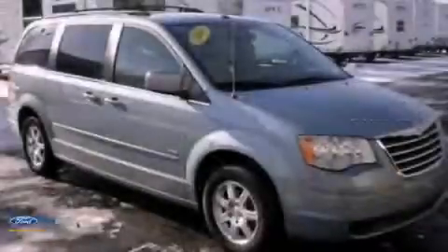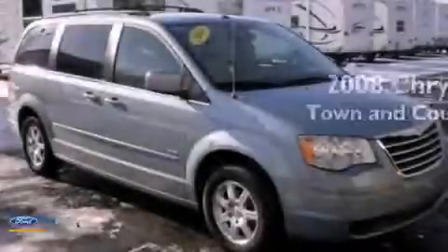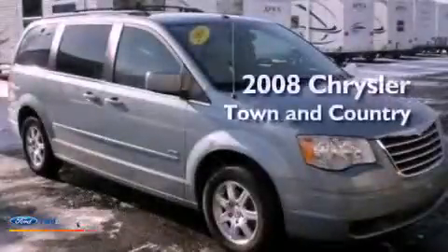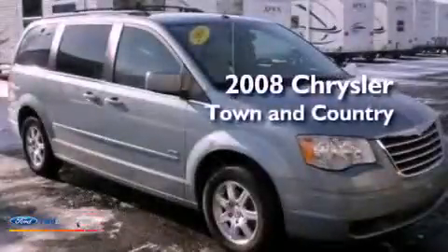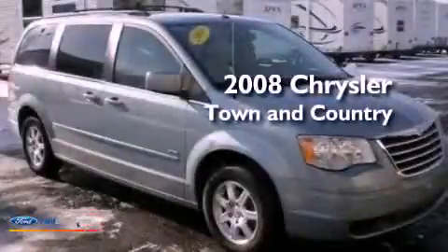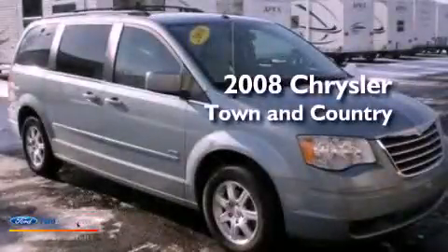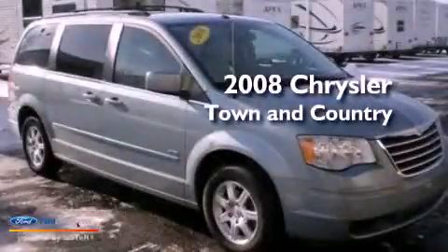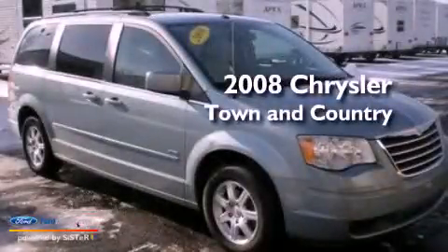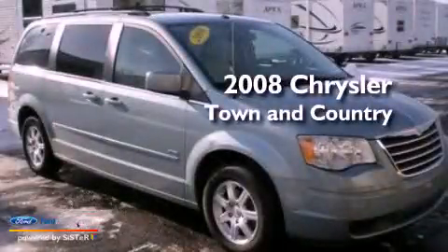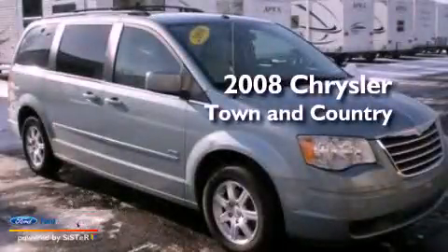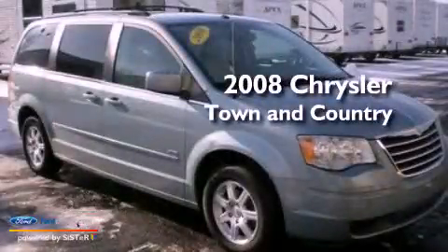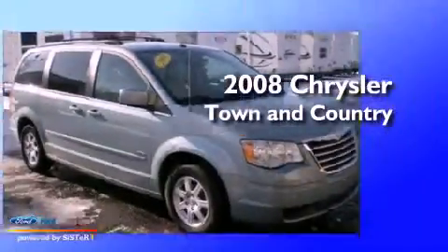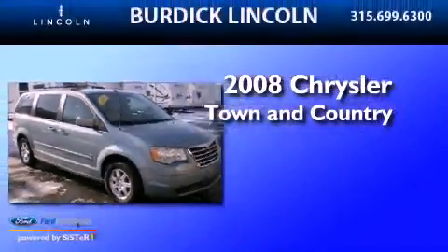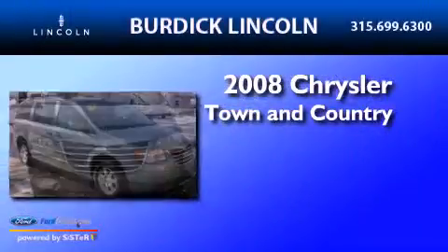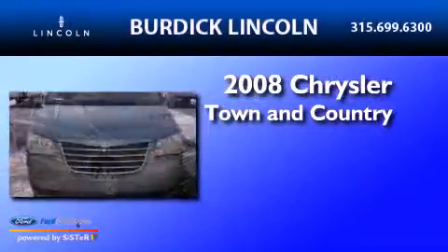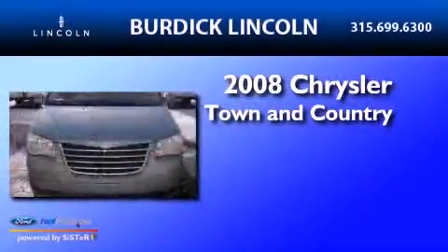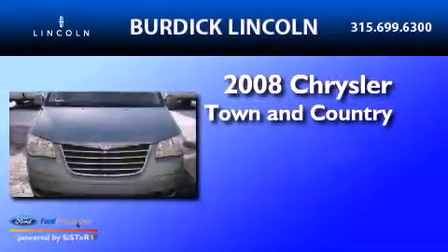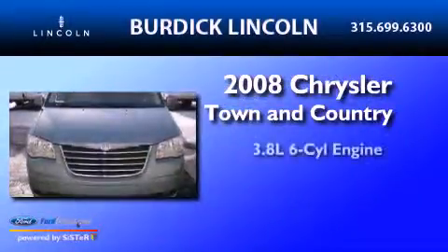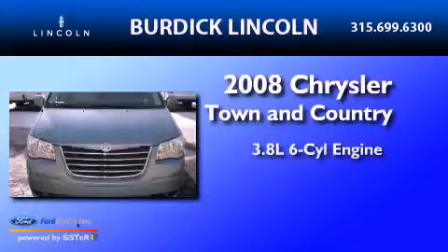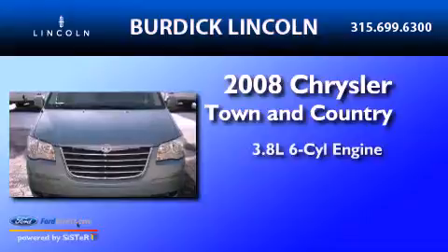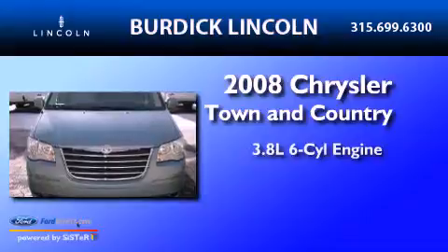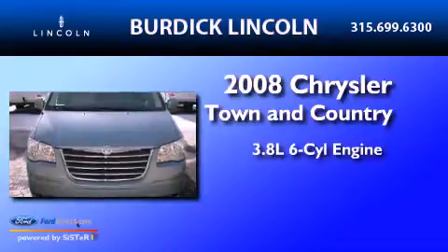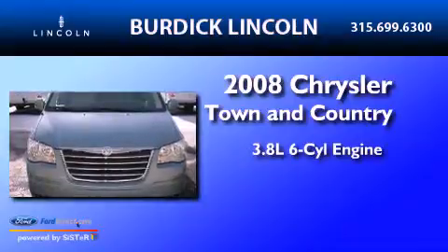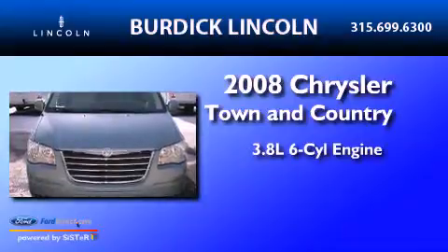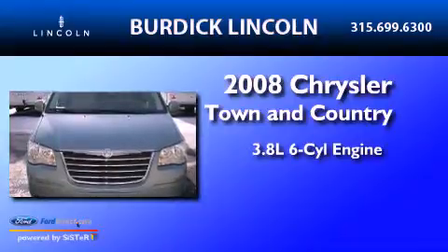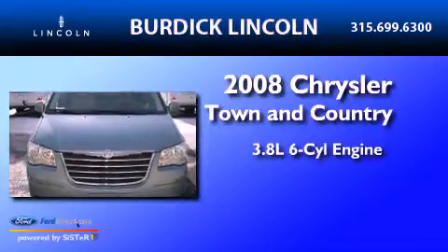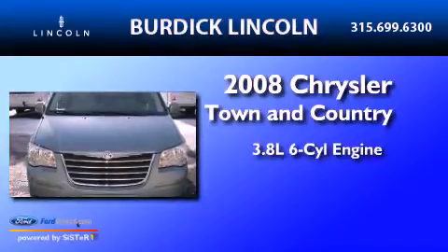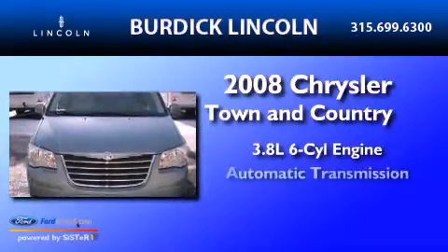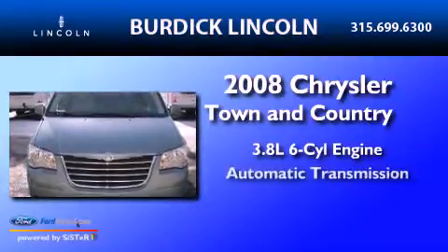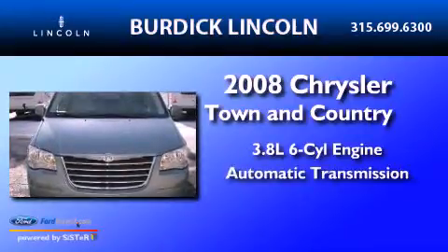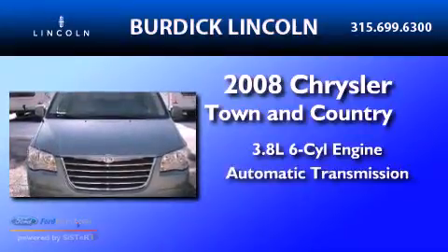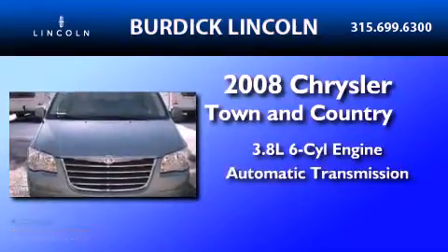This is a 2008 Chrysler Town & Country. It has a 3.8-liter six-cylinder engine and an automatic transmission.